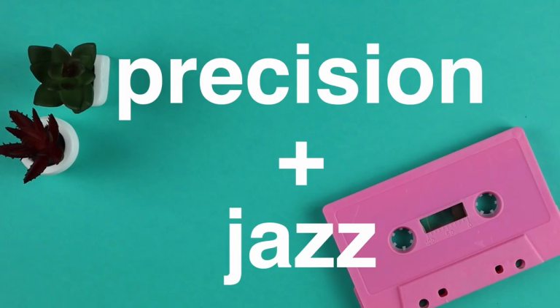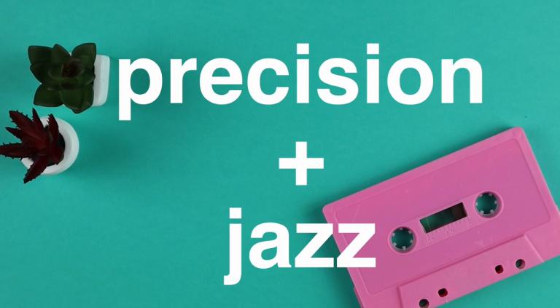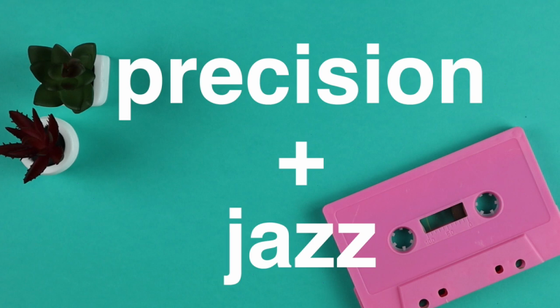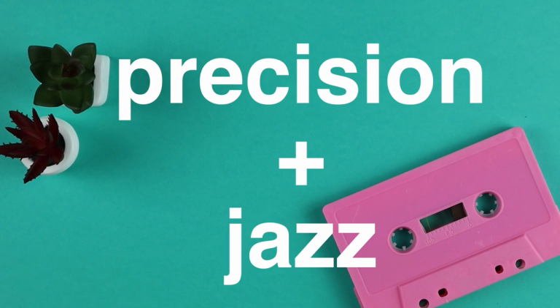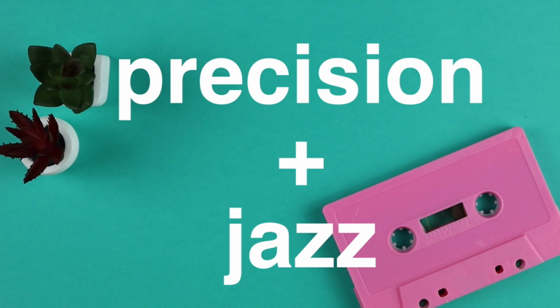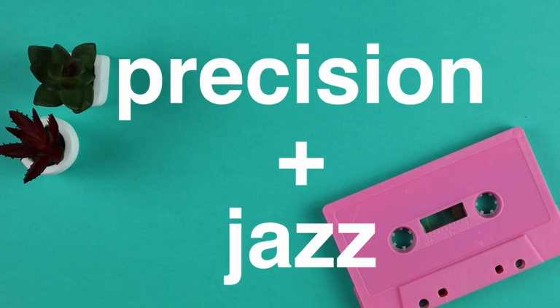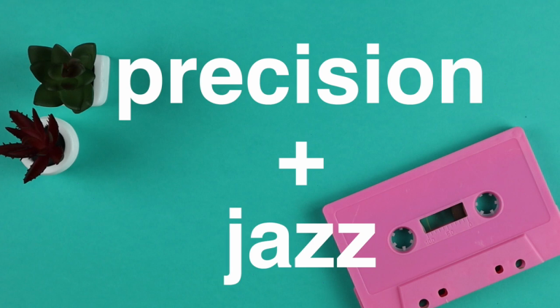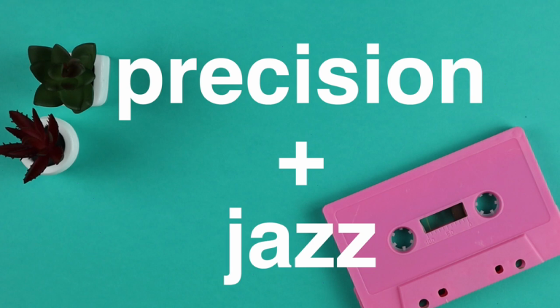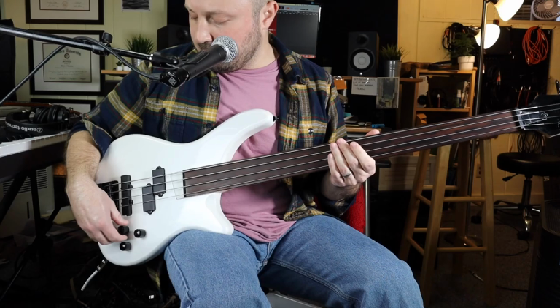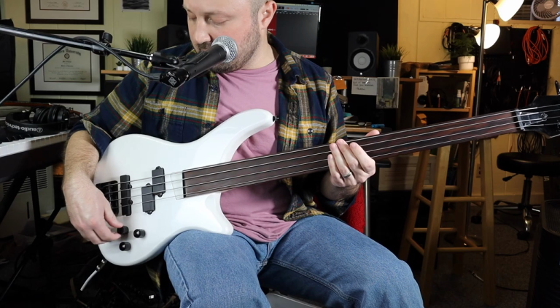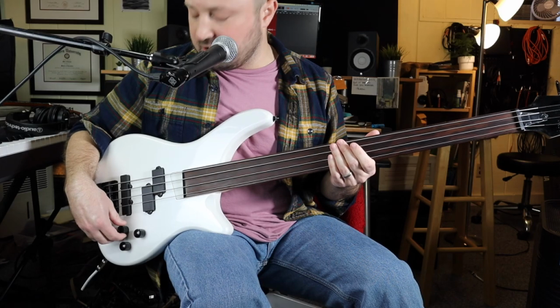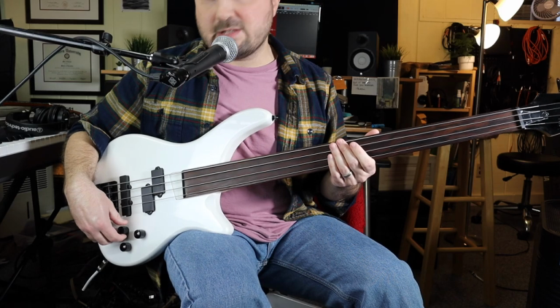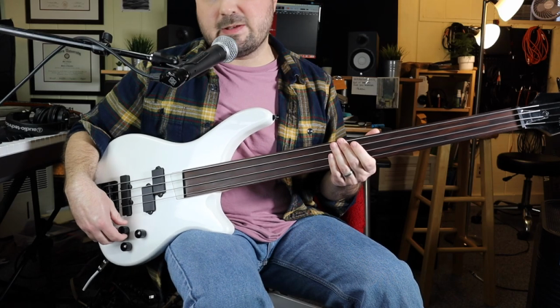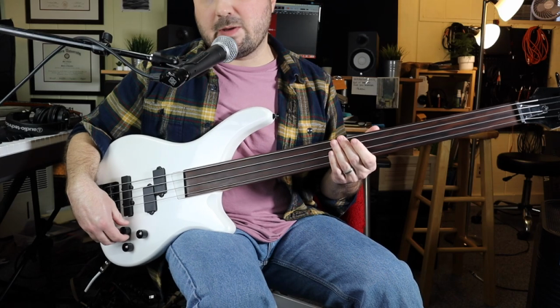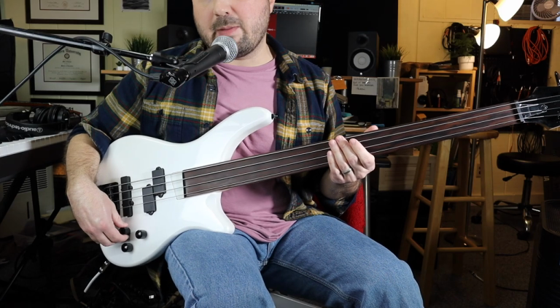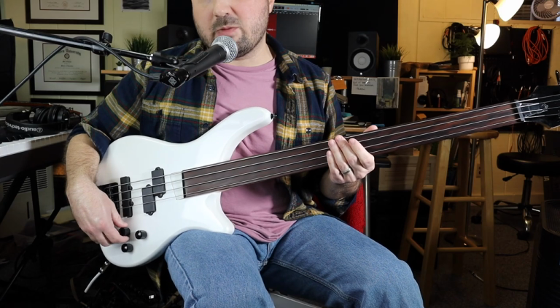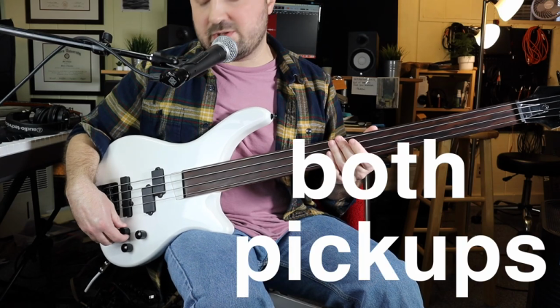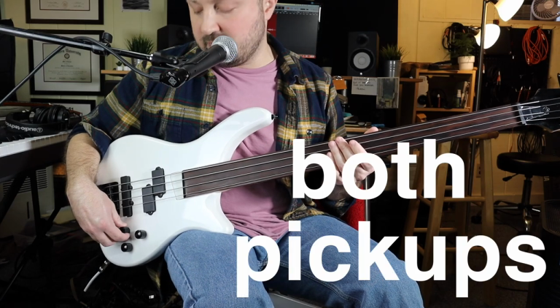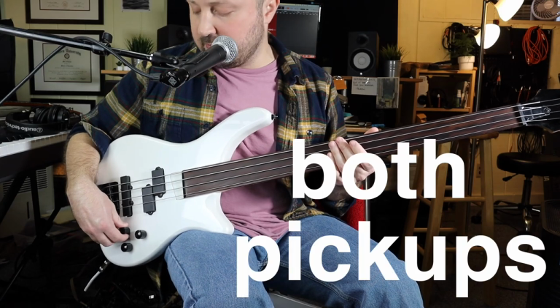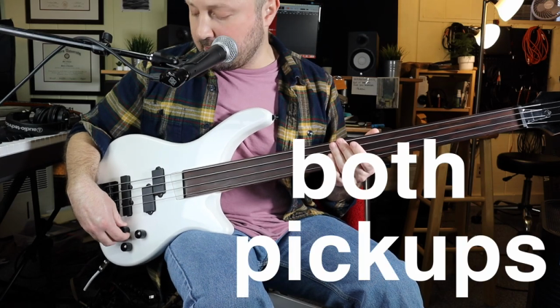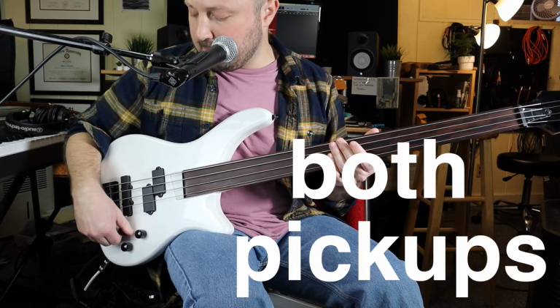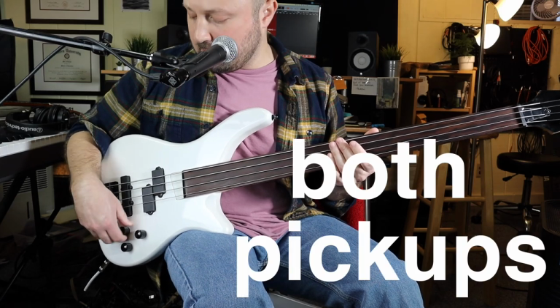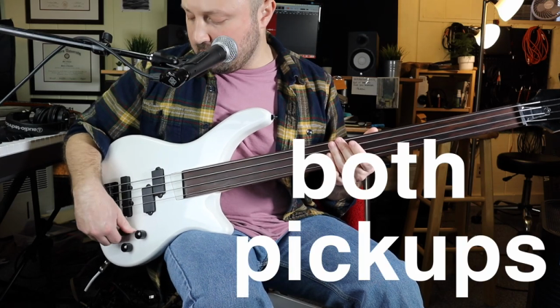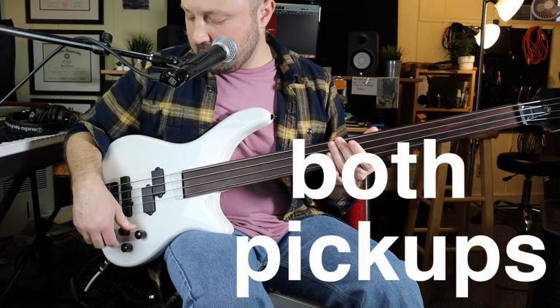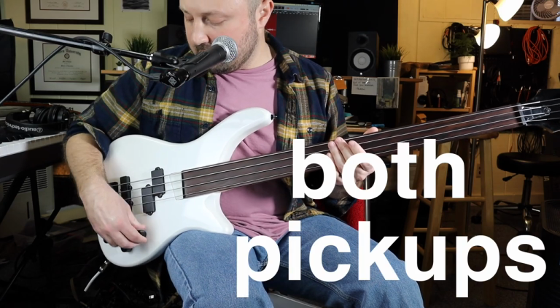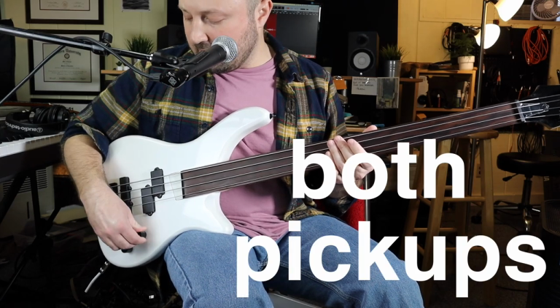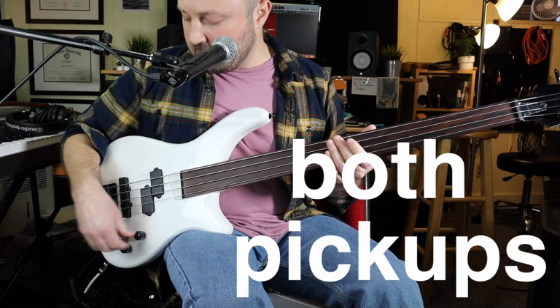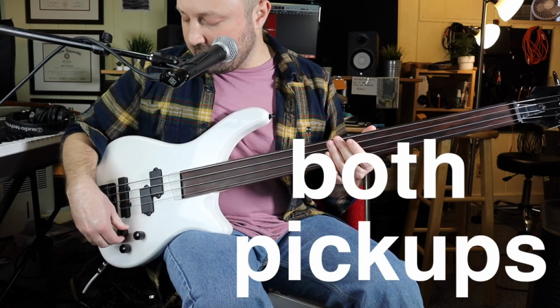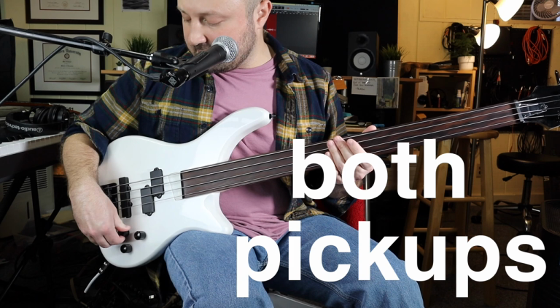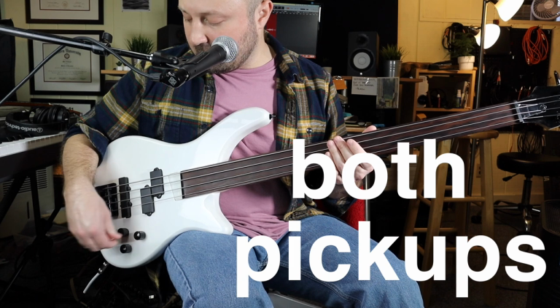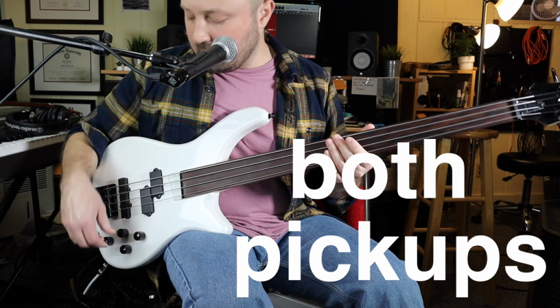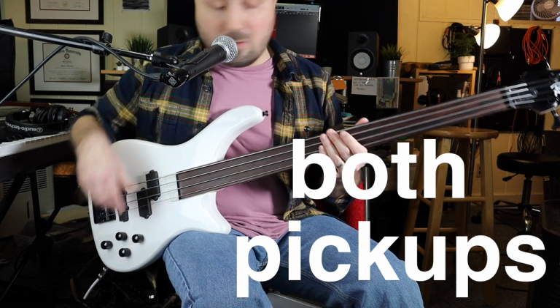Here's both pickups together — the Jazz-based pickup and the Precision-based pickup. Together they kind of sound pretty cool.